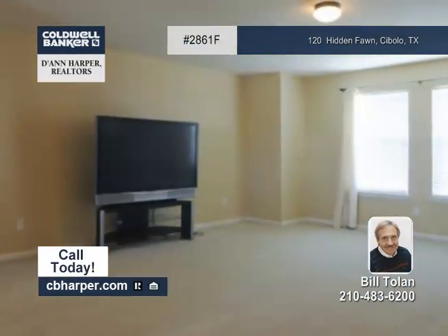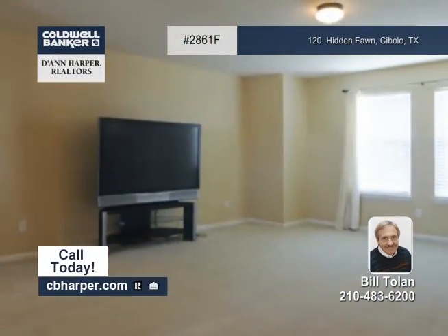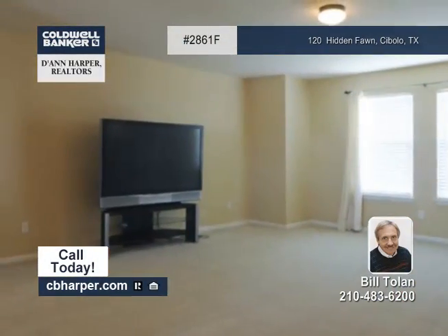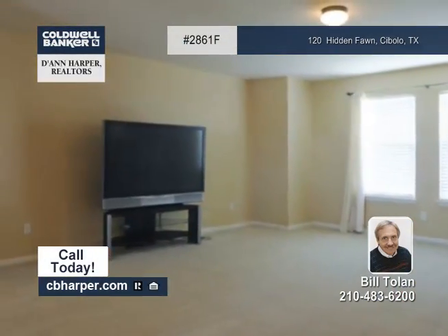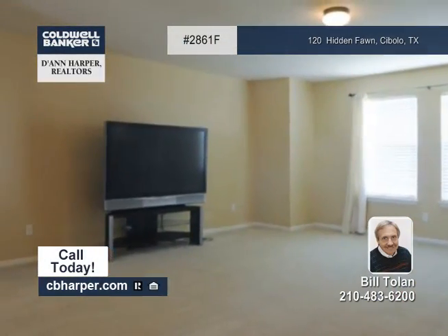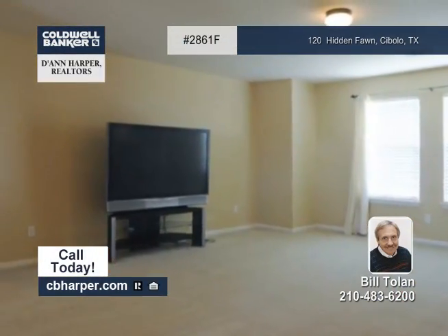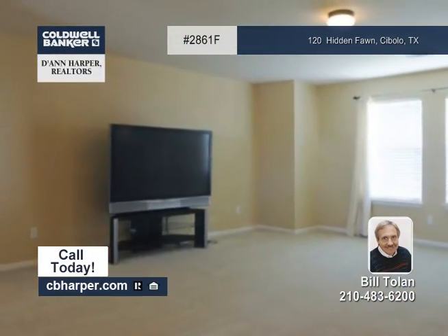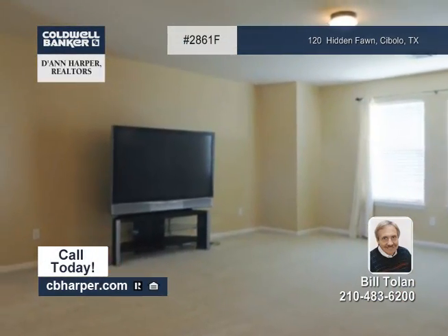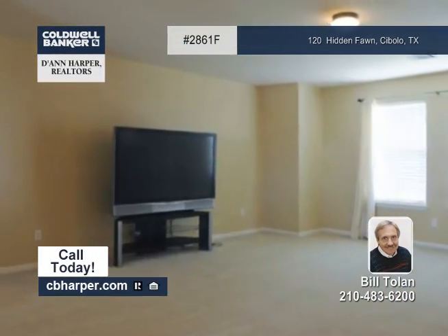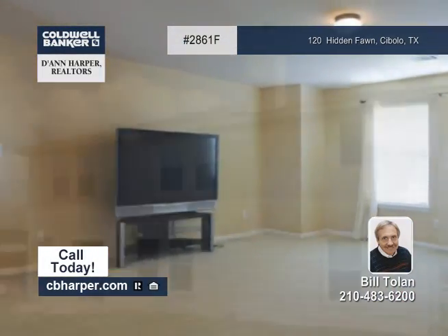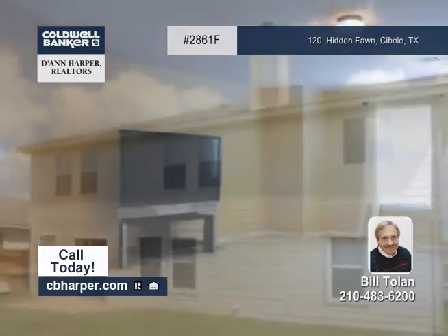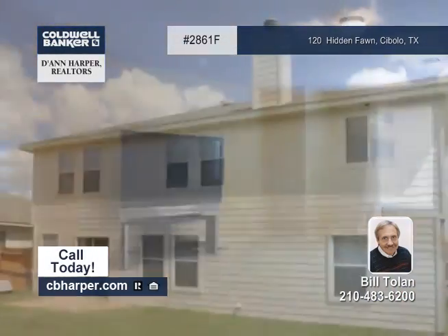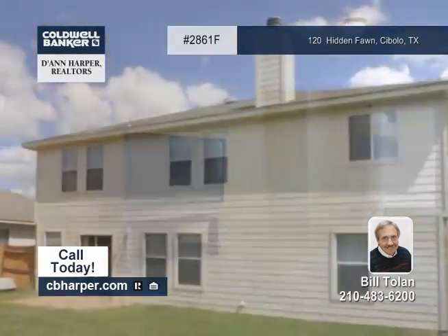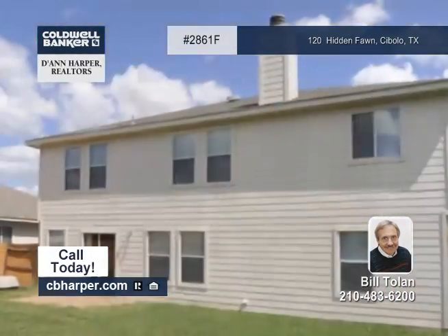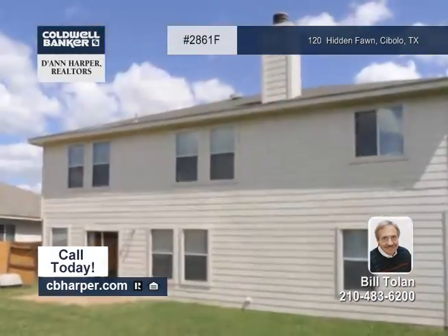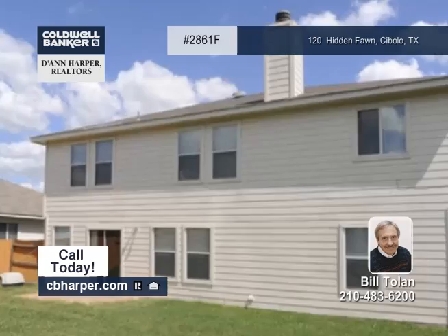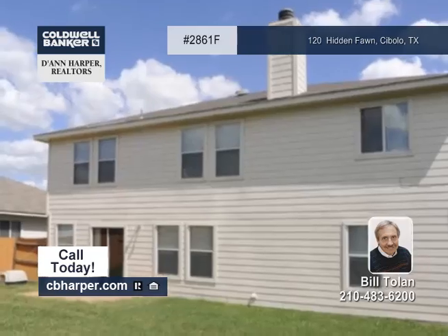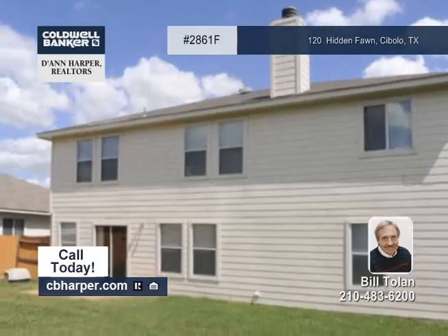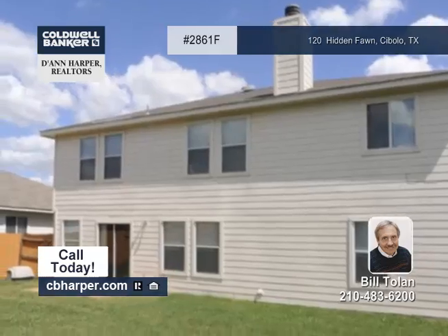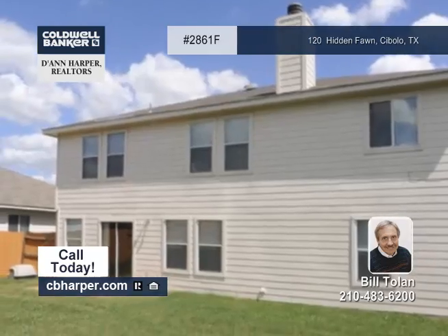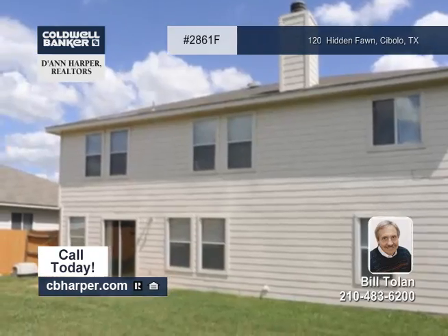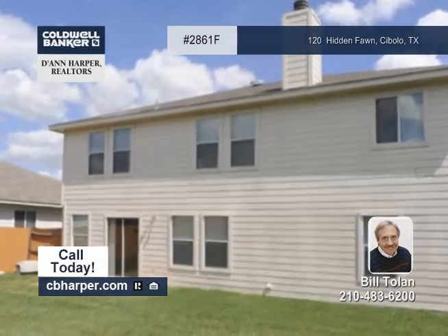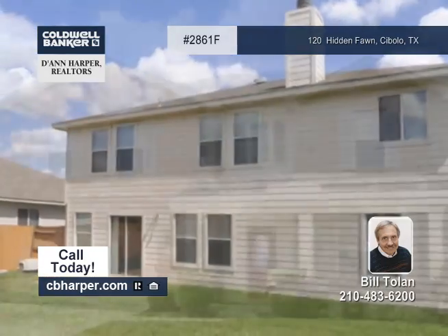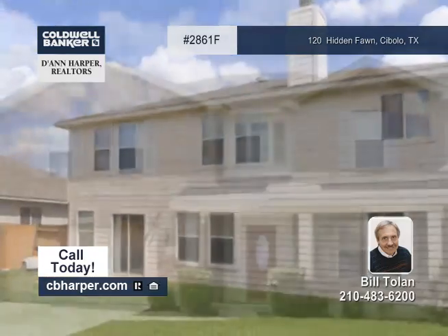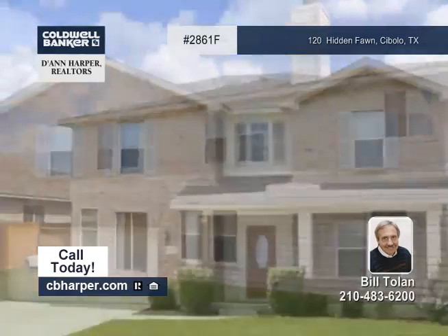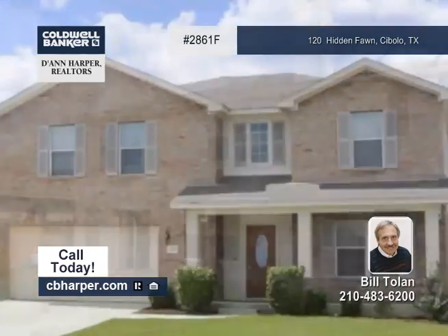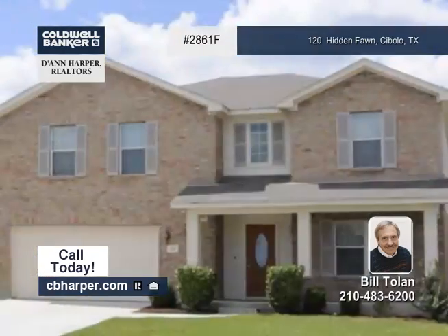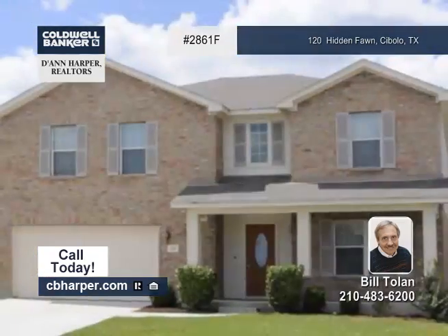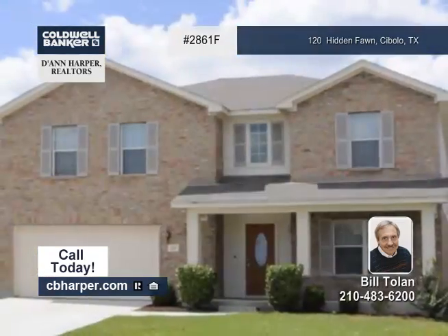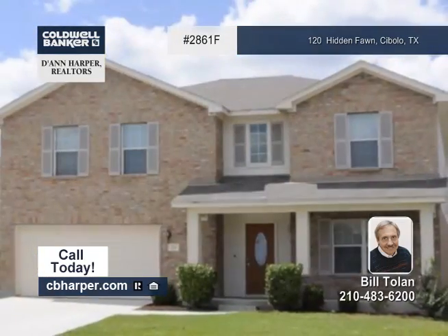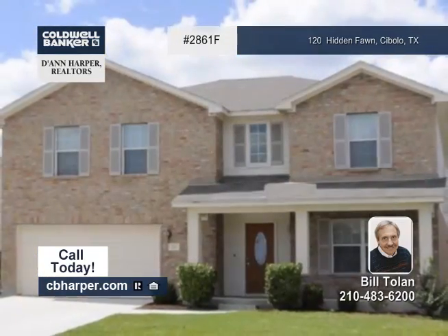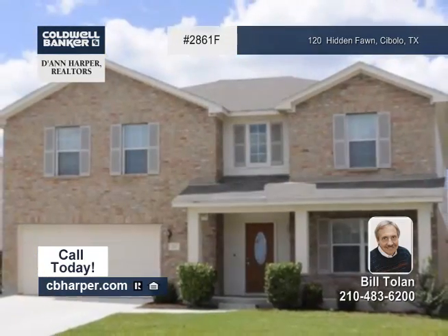The master suite has a walk-in closet and a huge bathroom. Set up your tour with Bill.